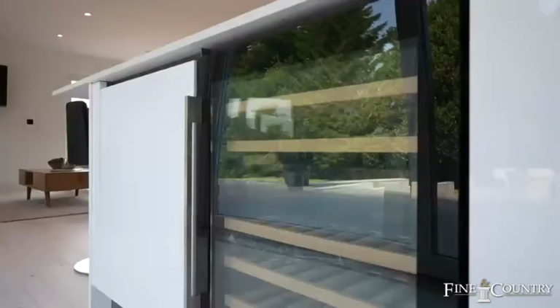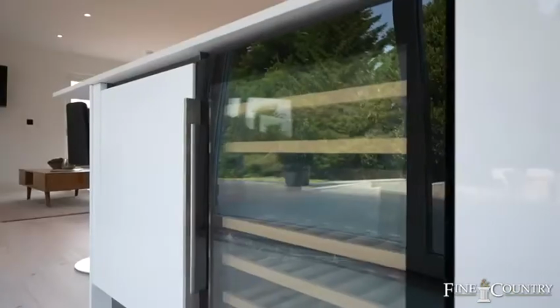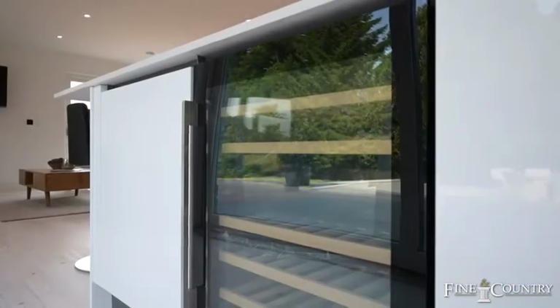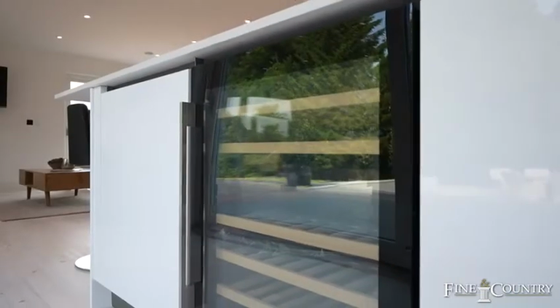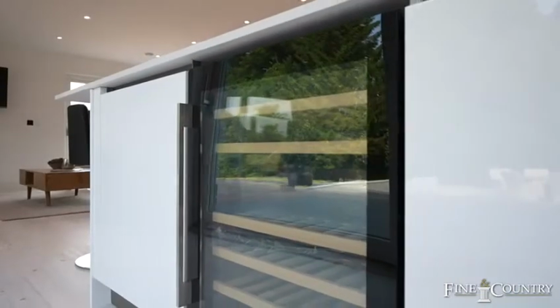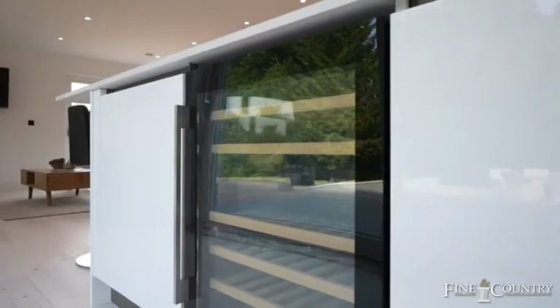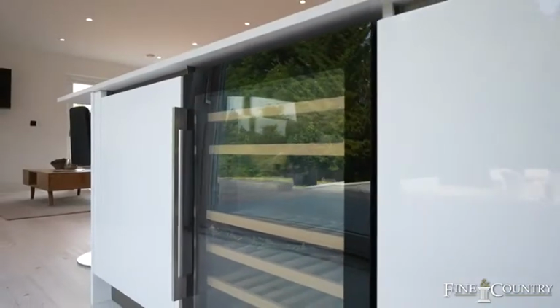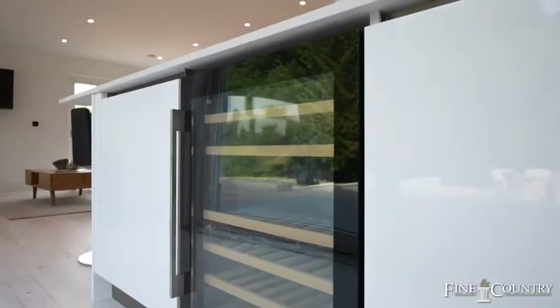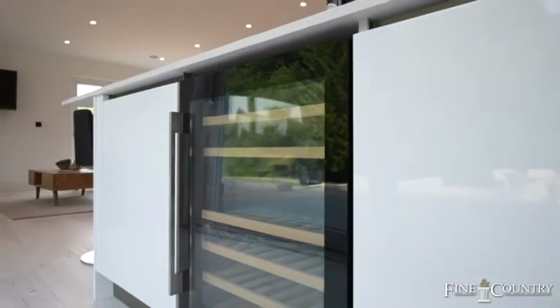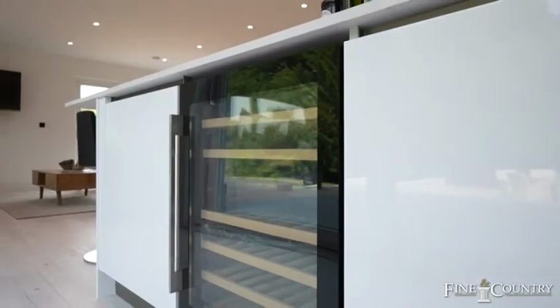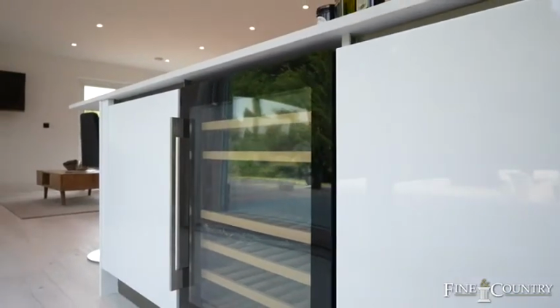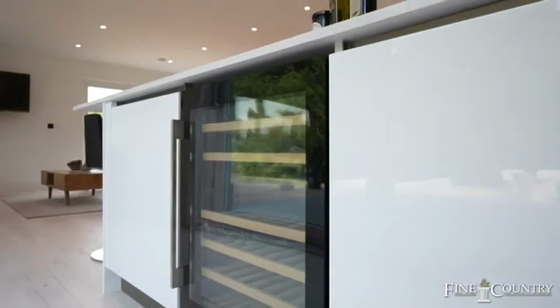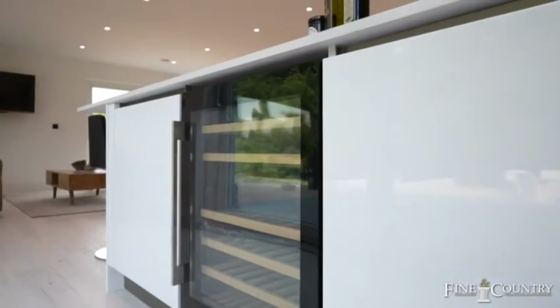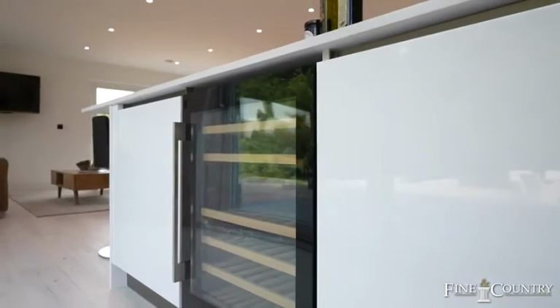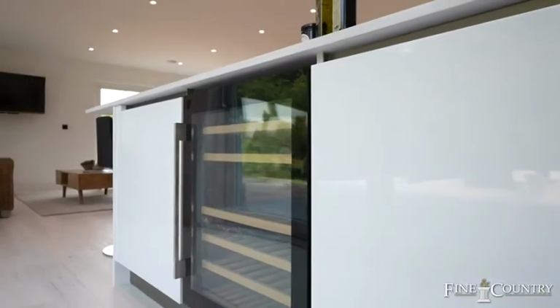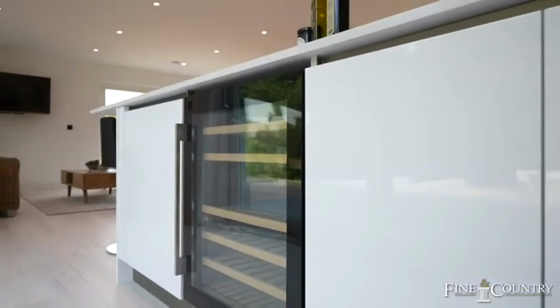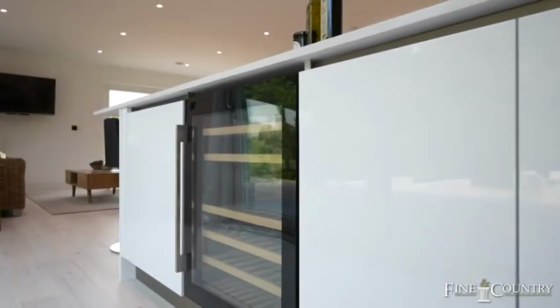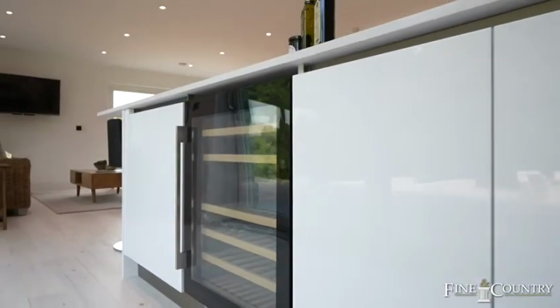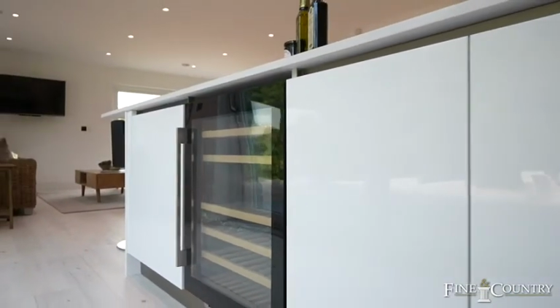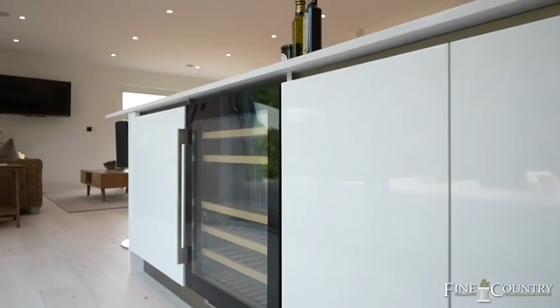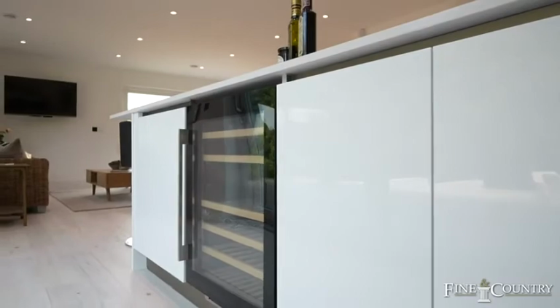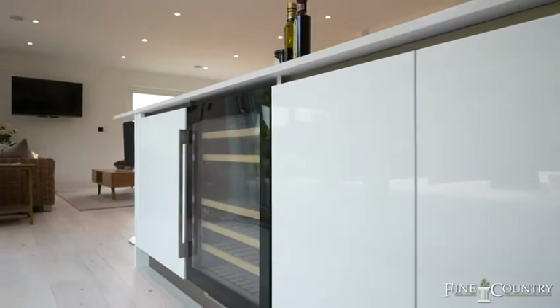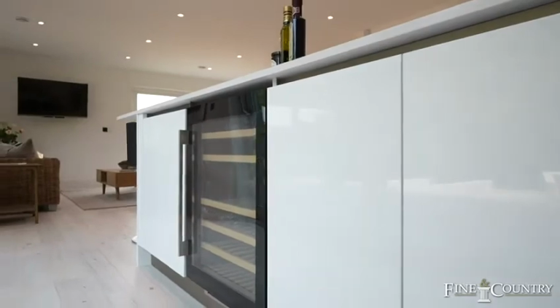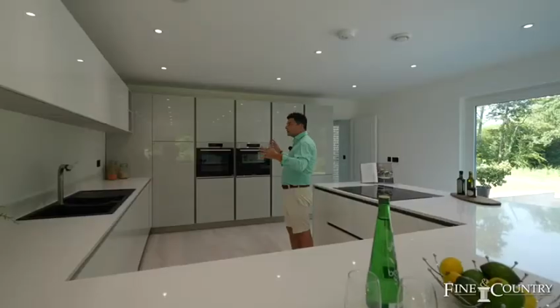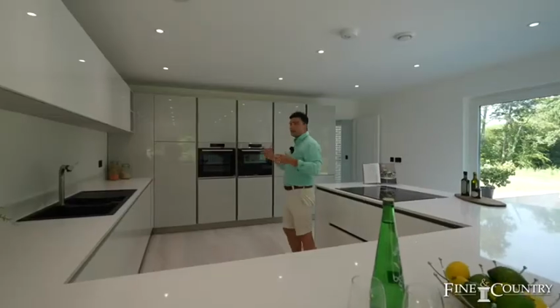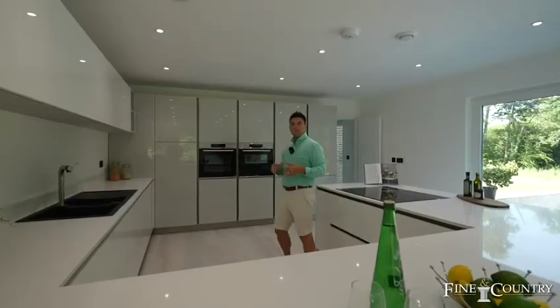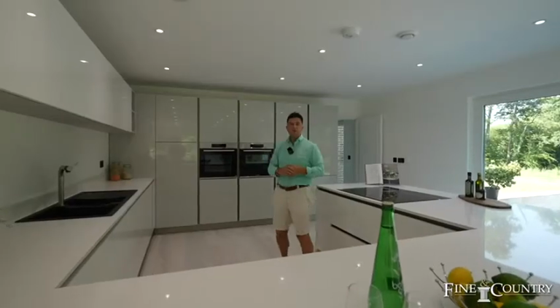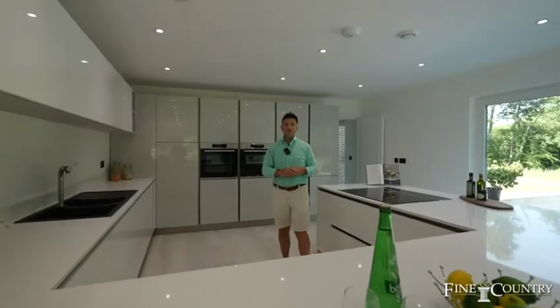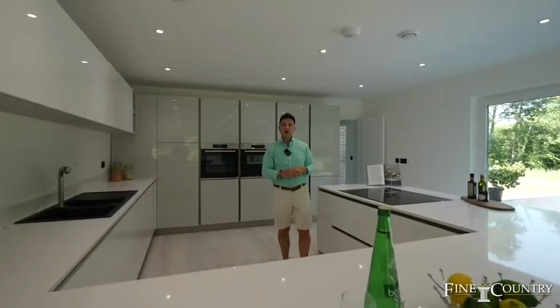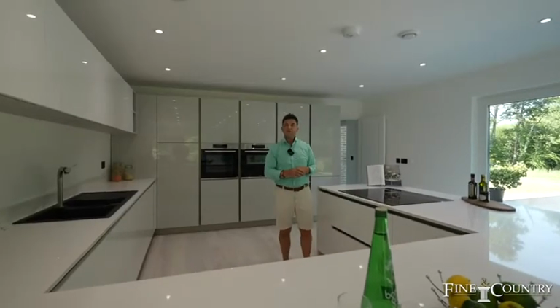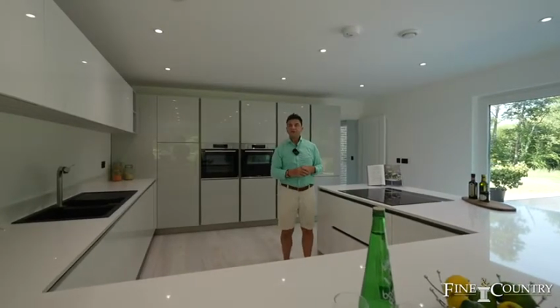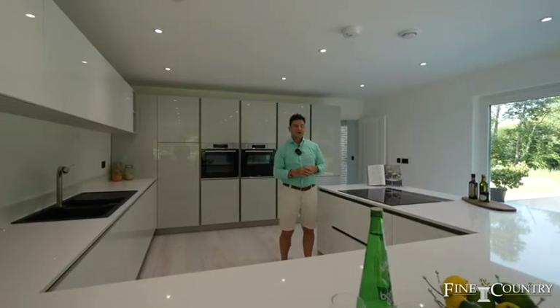There's a wine cooler, there's an induction hob, and all the appliances integrated that you'd expect for a quality home of this type.